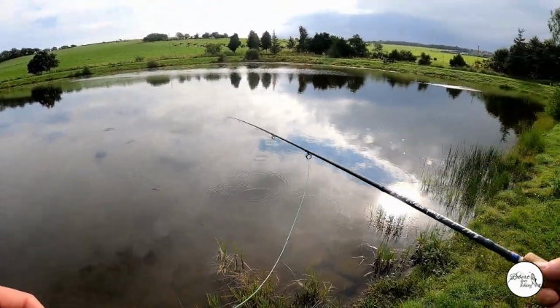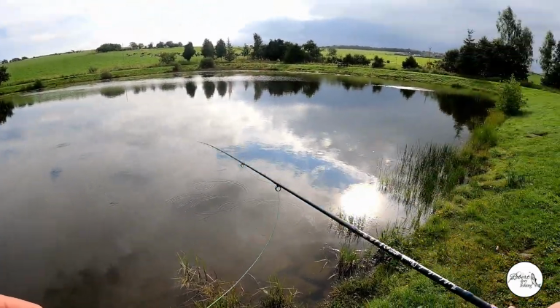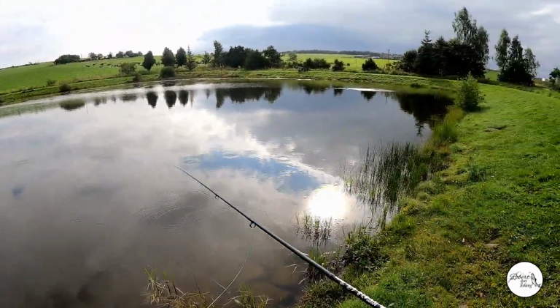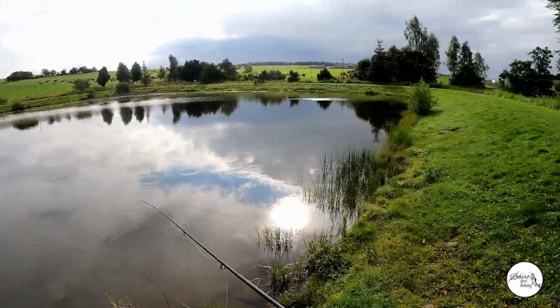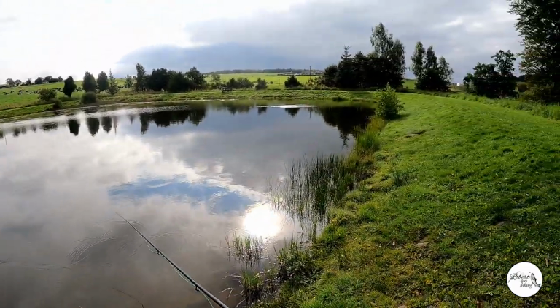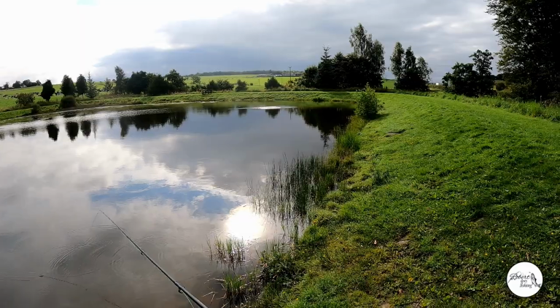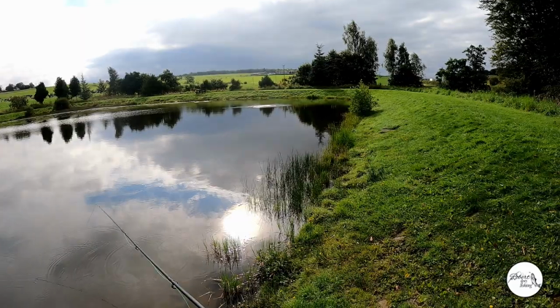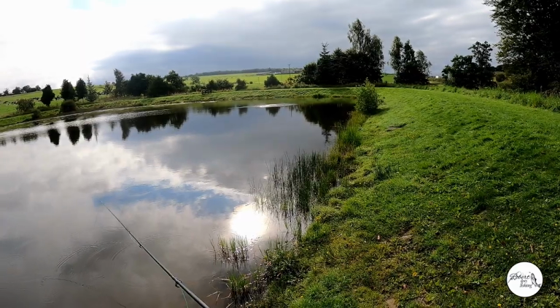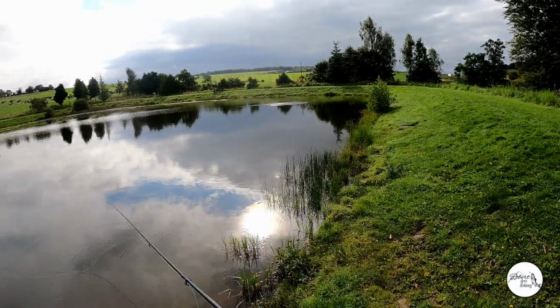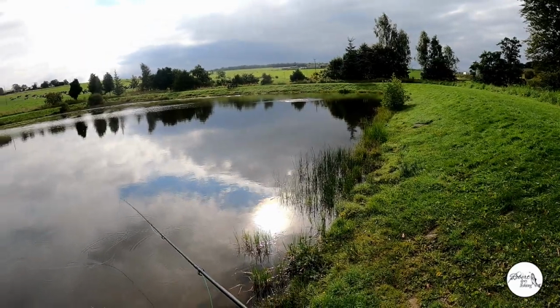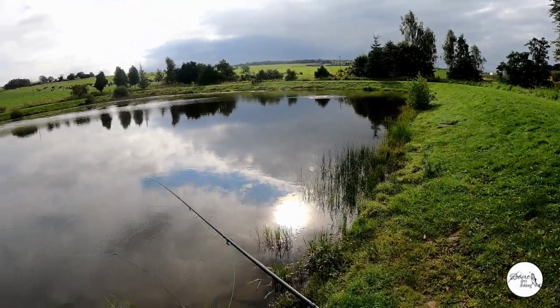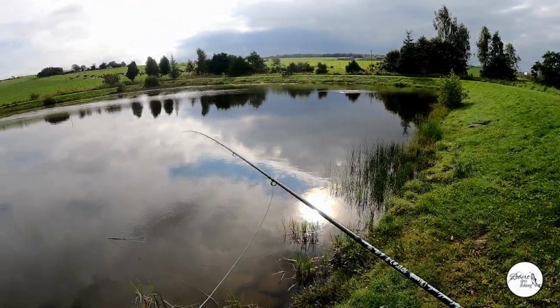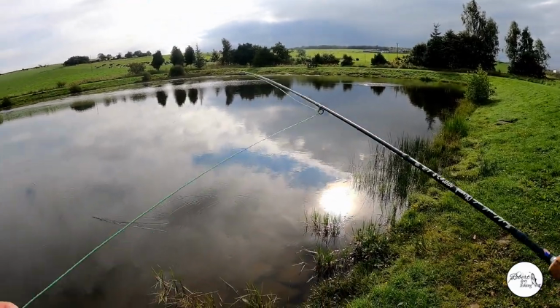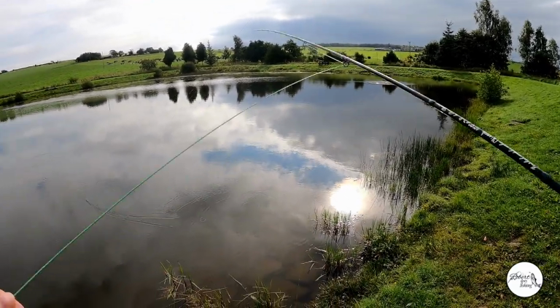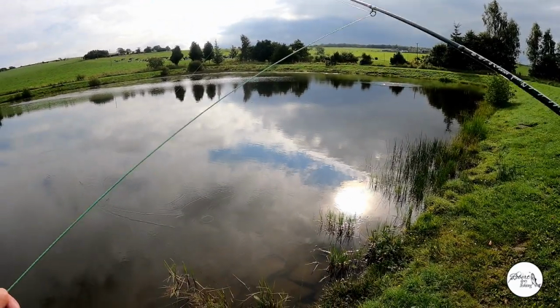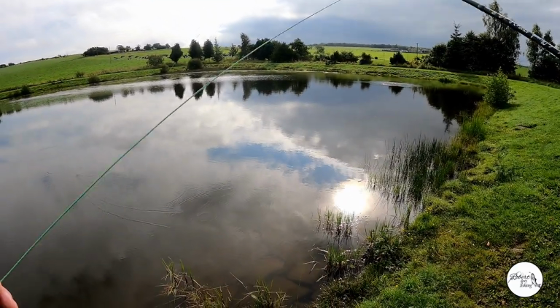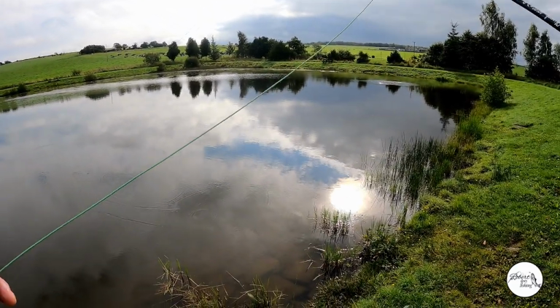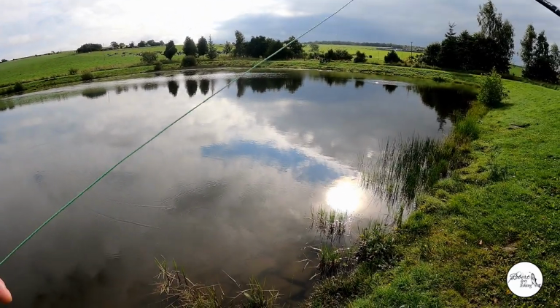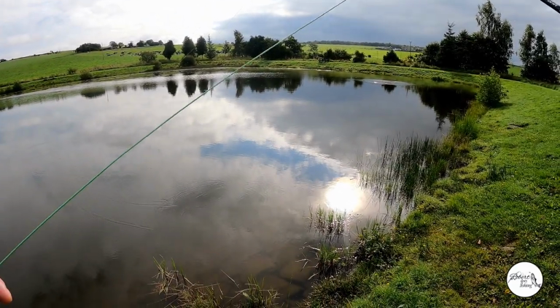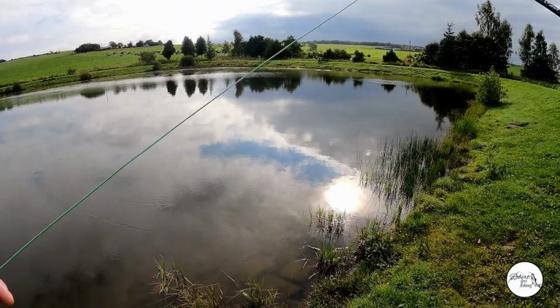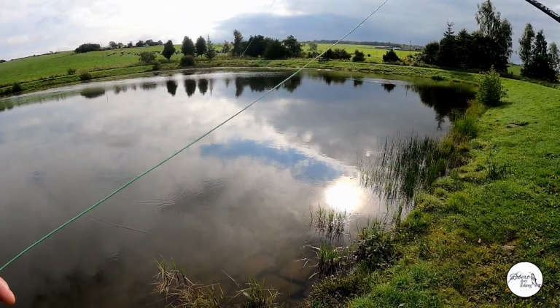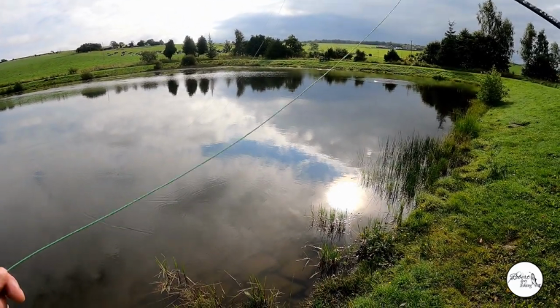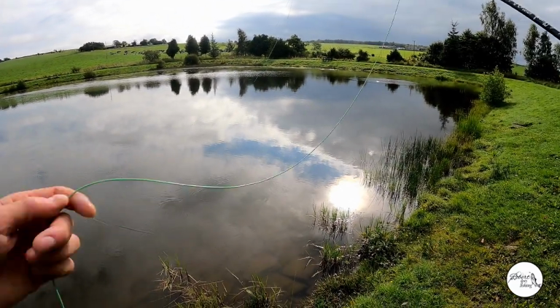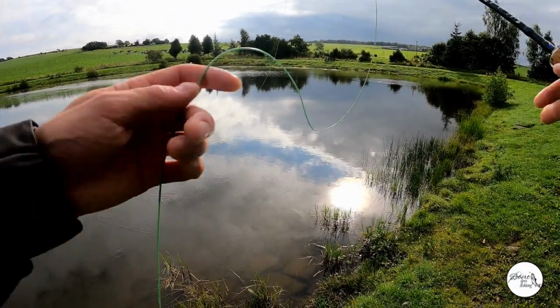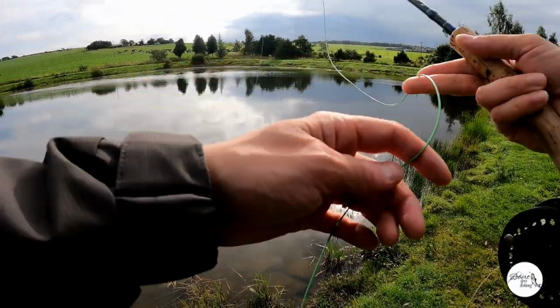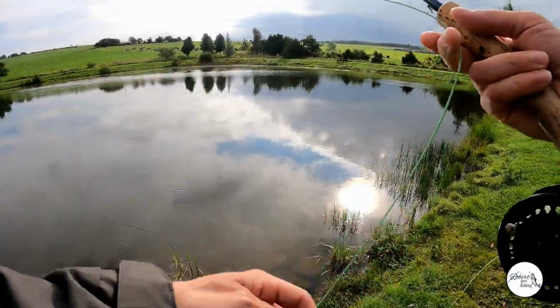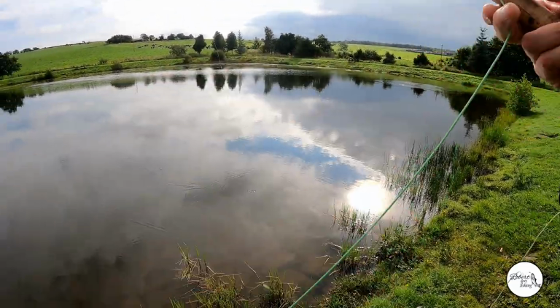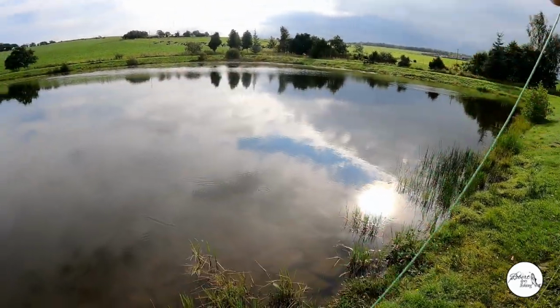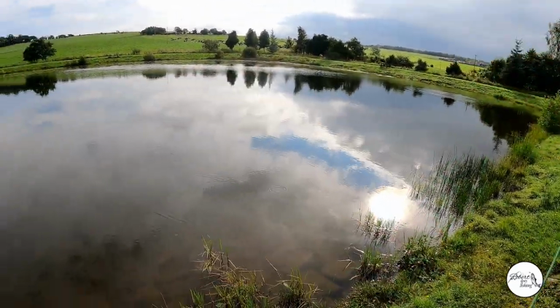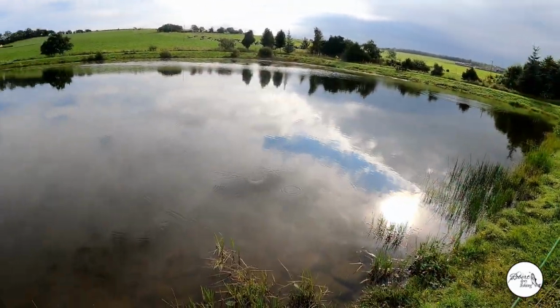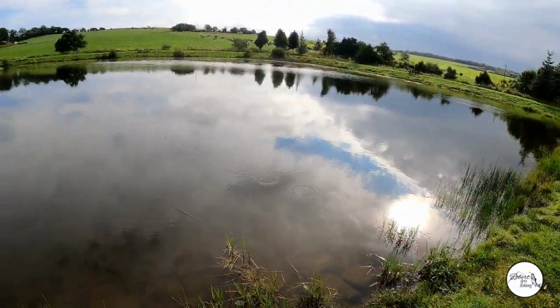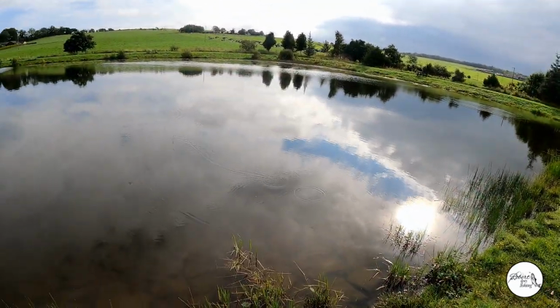My goodness, that's quite a big fish showing itself over there.